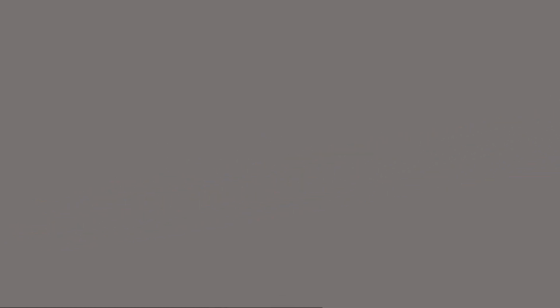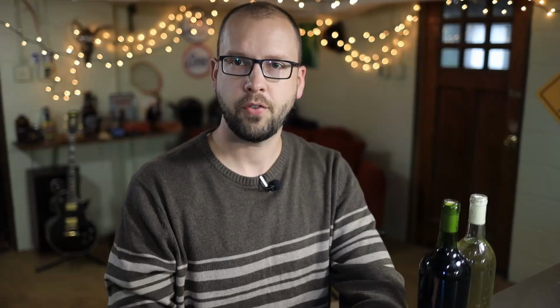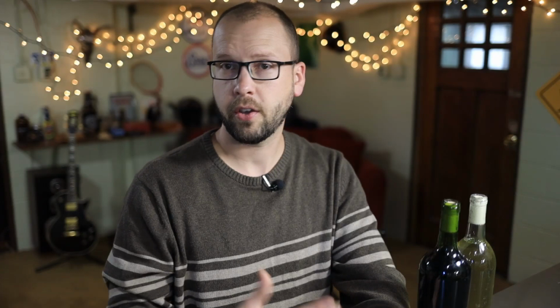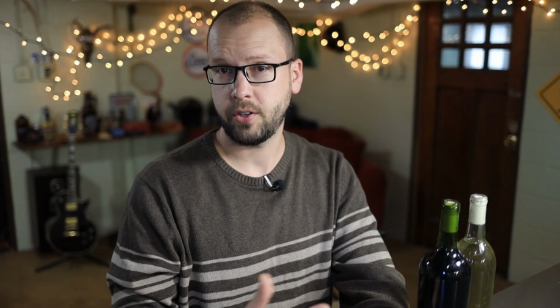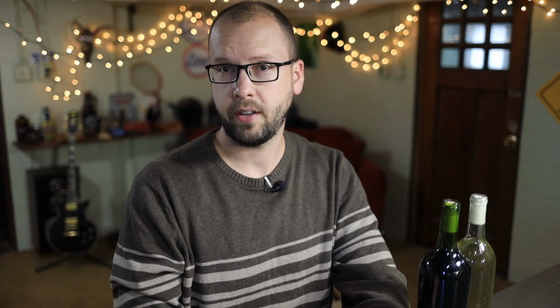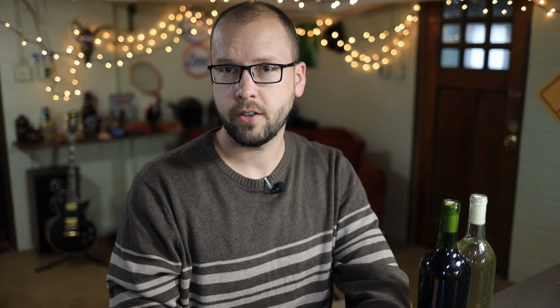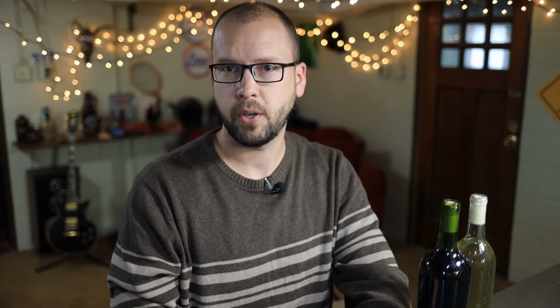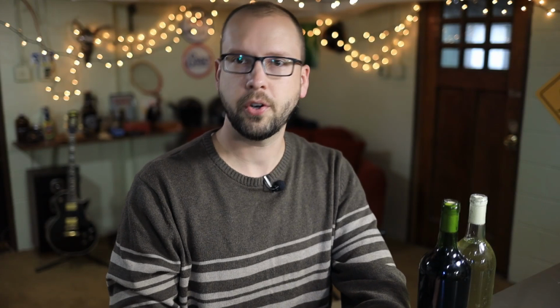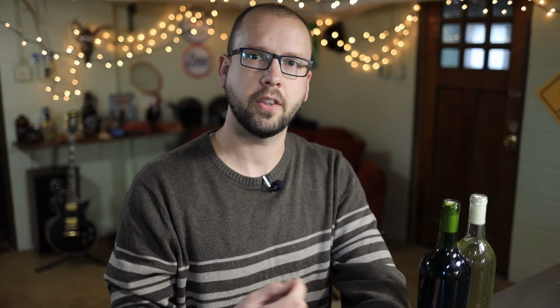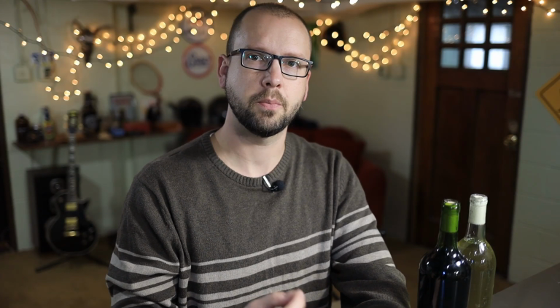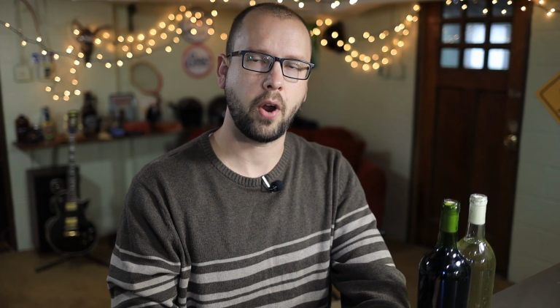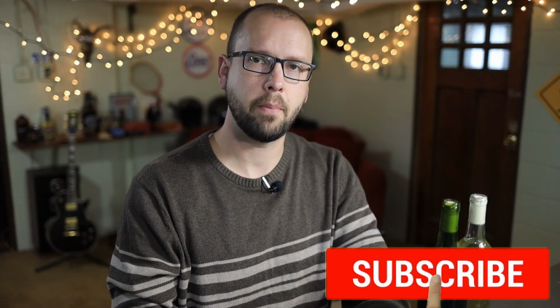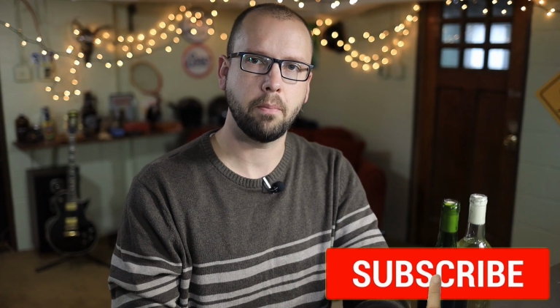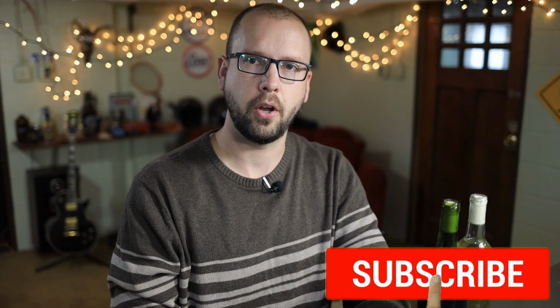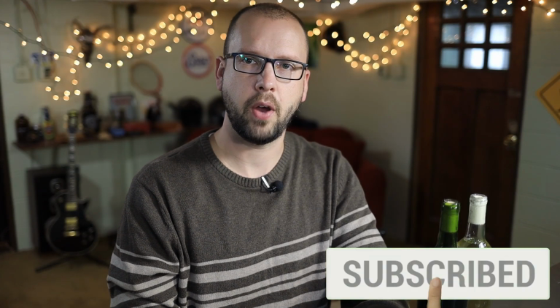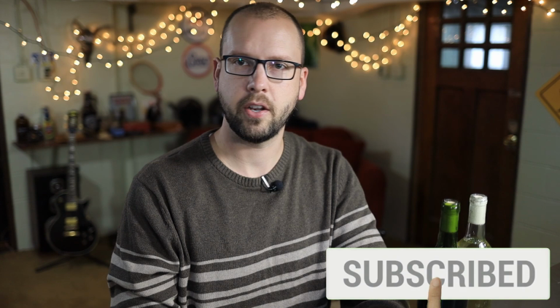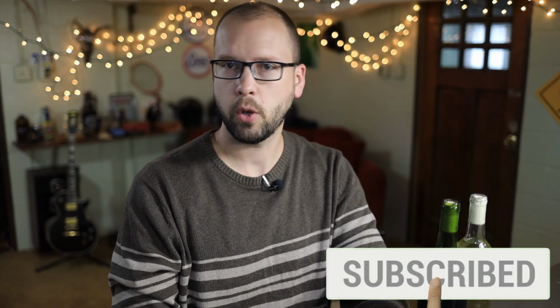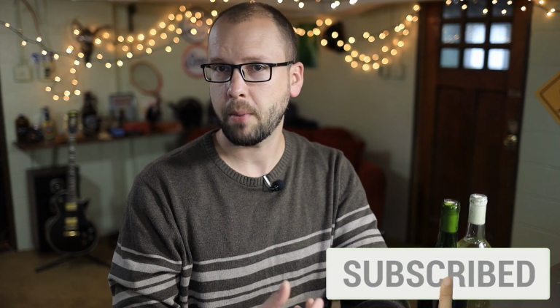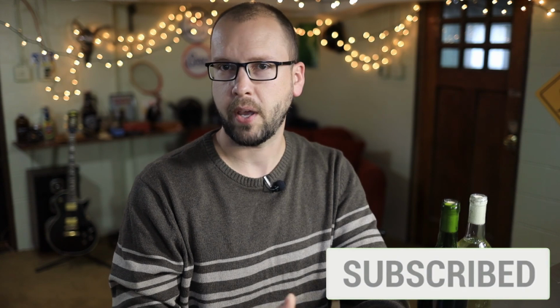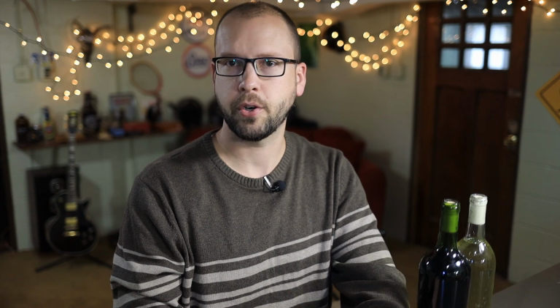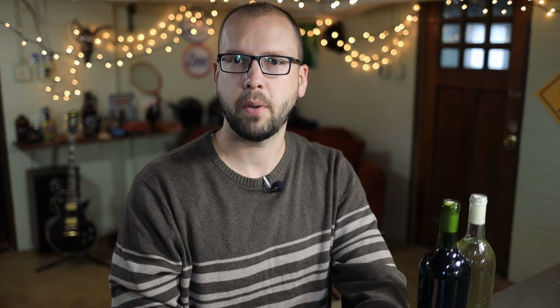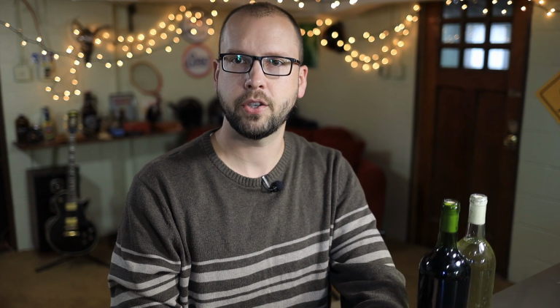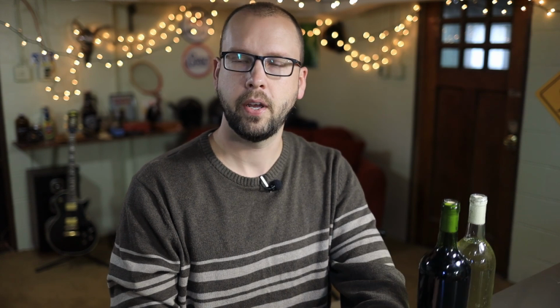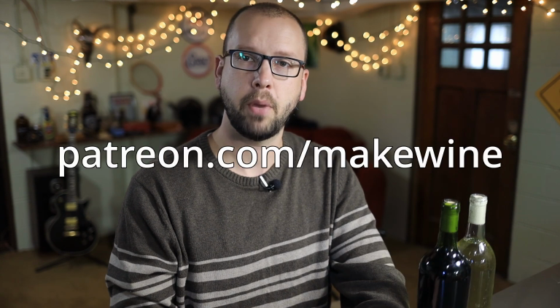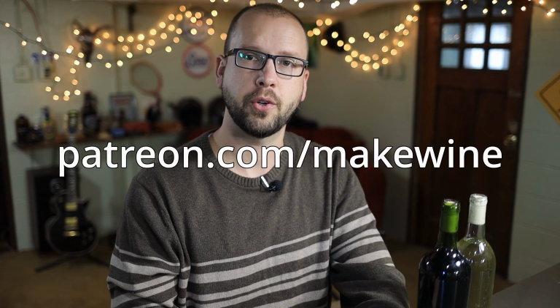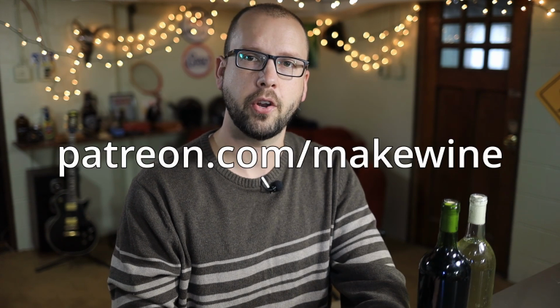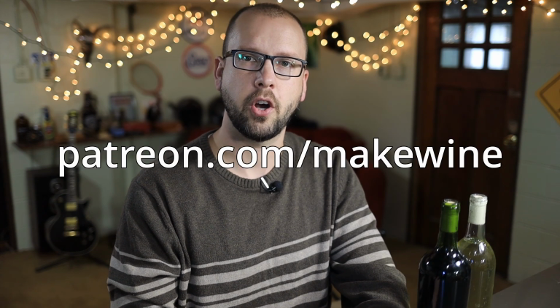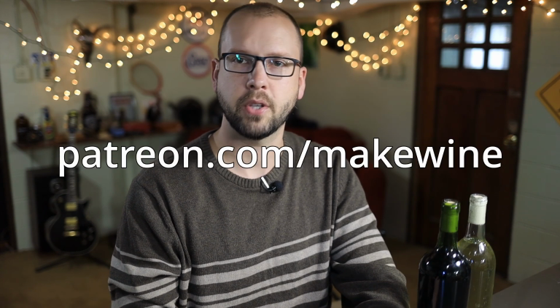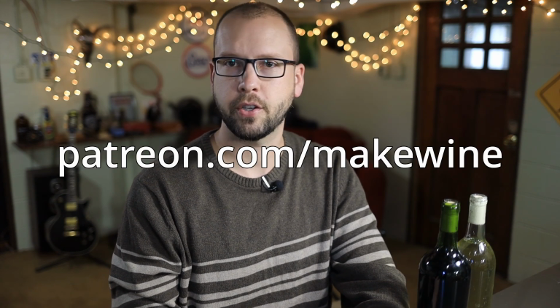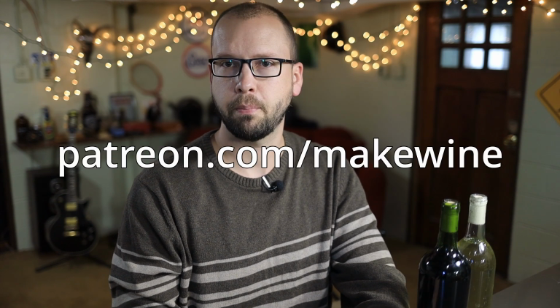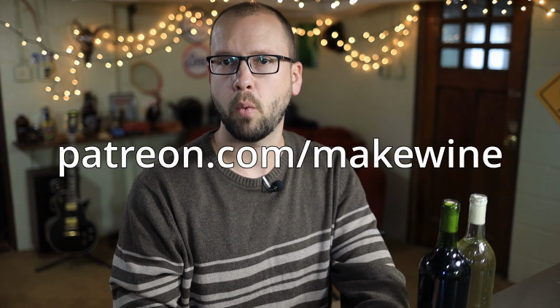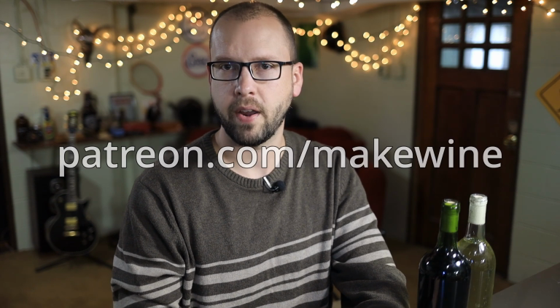If you like content like this, make sure to click the subscribe button below and swing by my Patreon page, patreon.com/makewine.